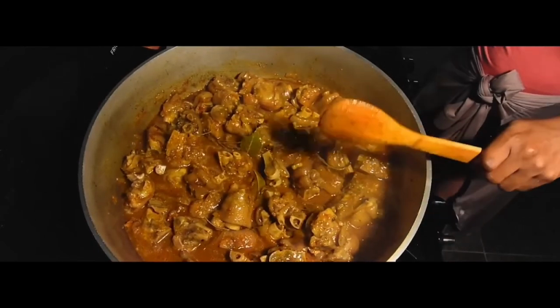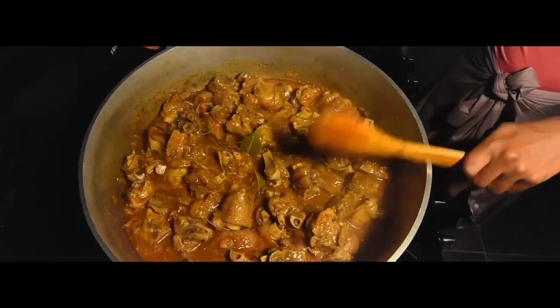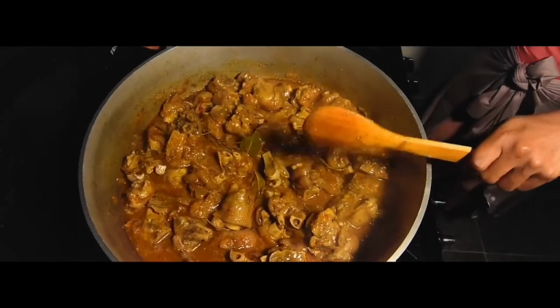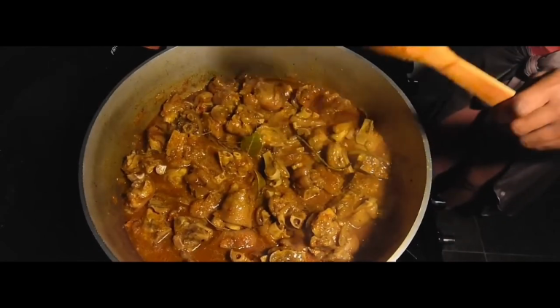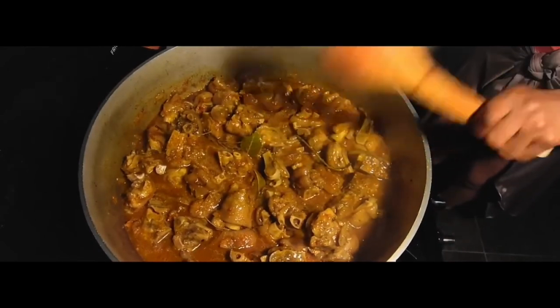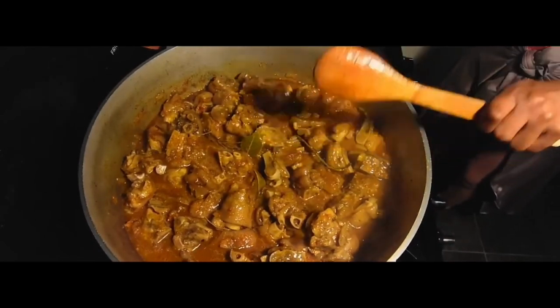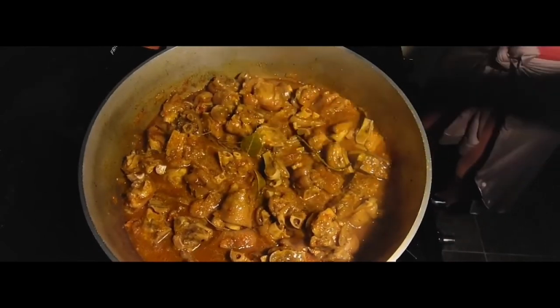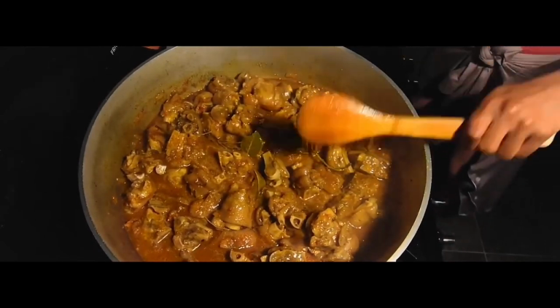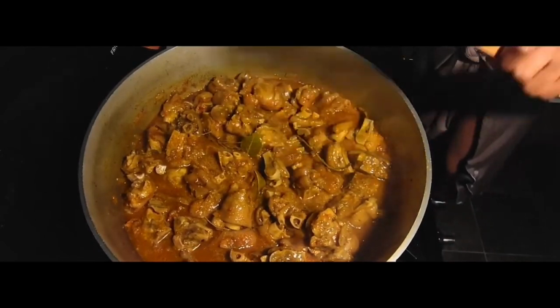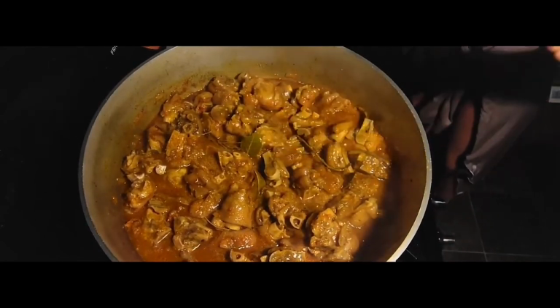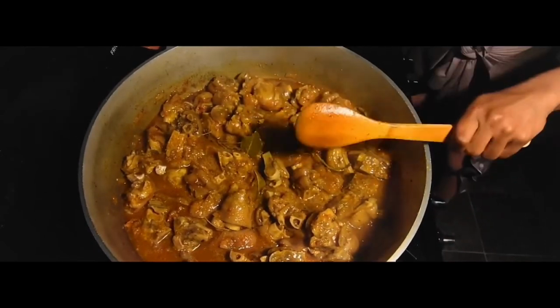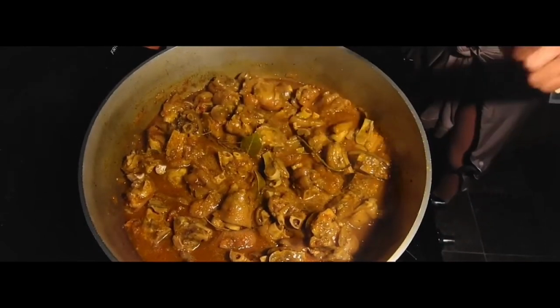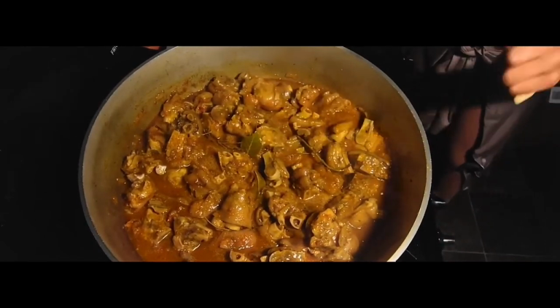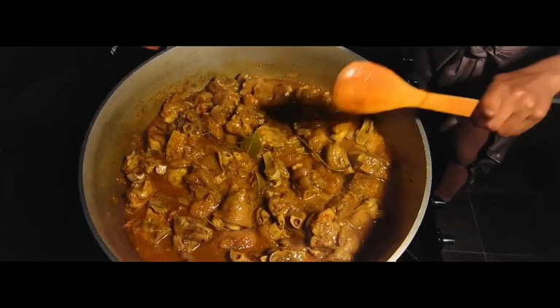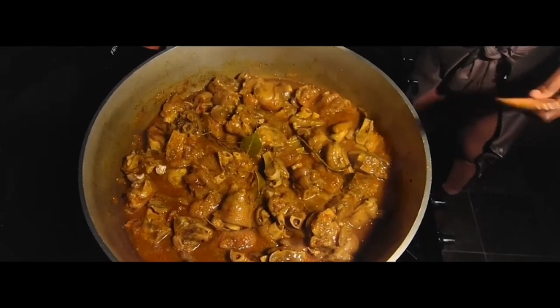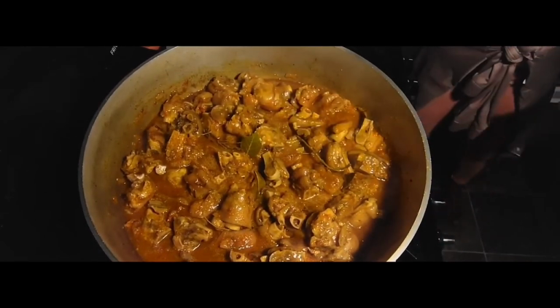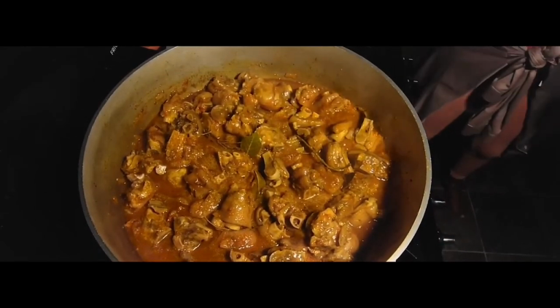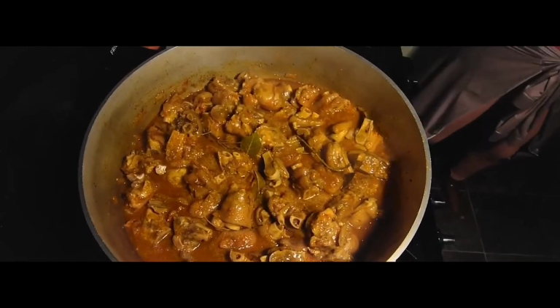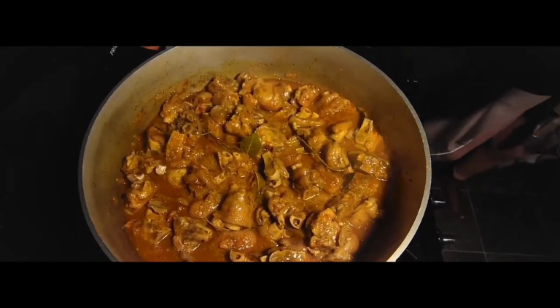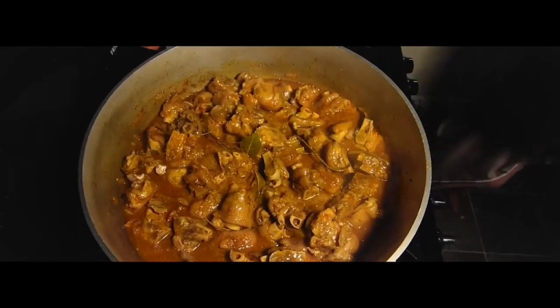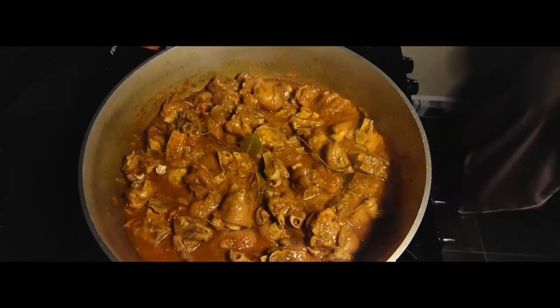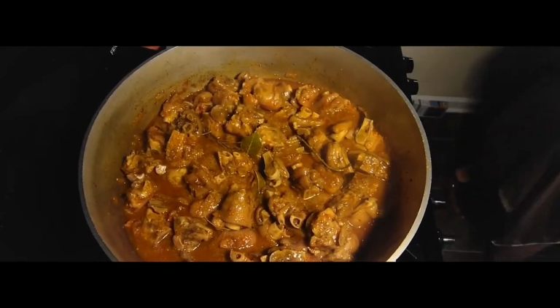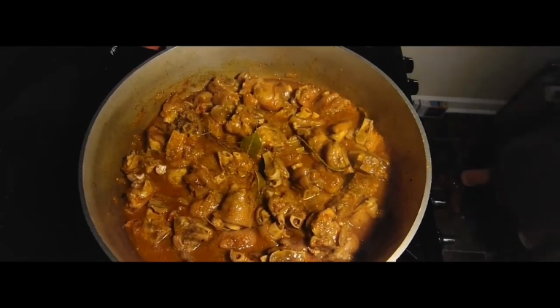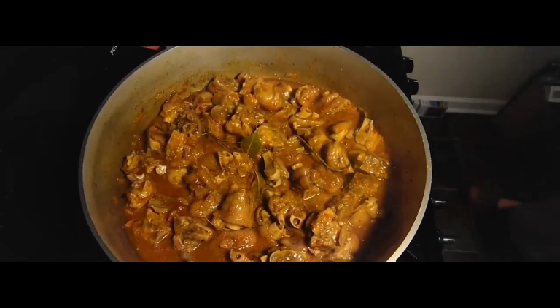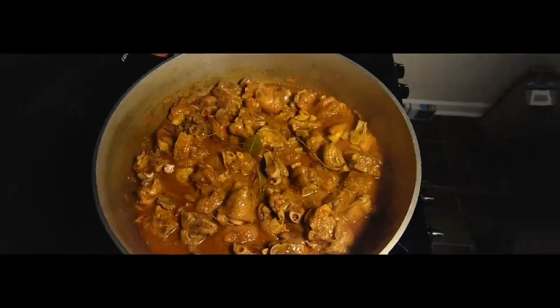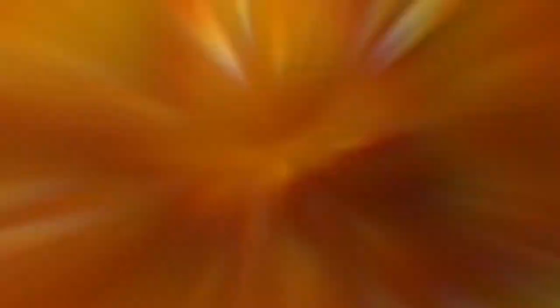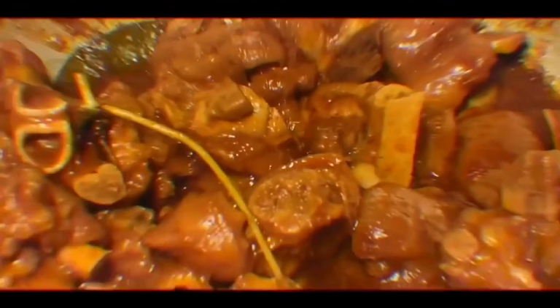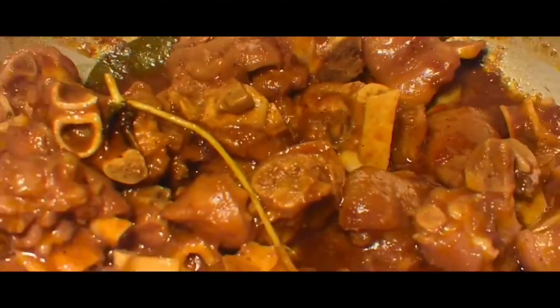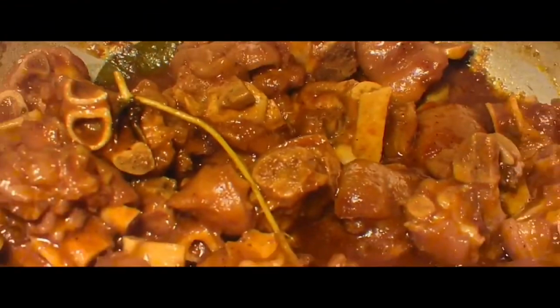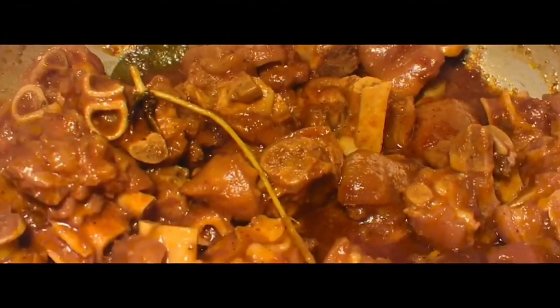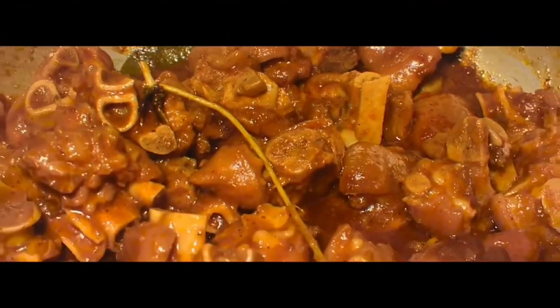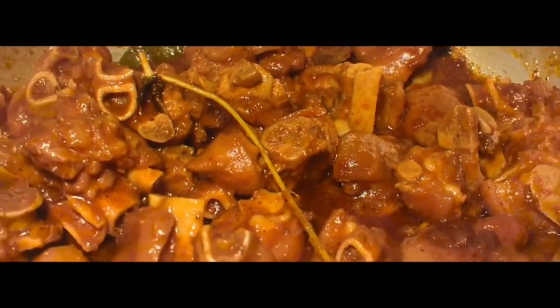You want to continue to let that cook and sit for about 10 minutes until the water dissolves.